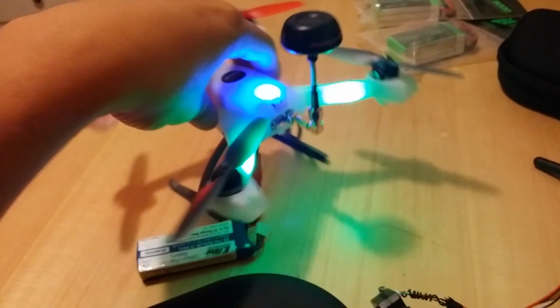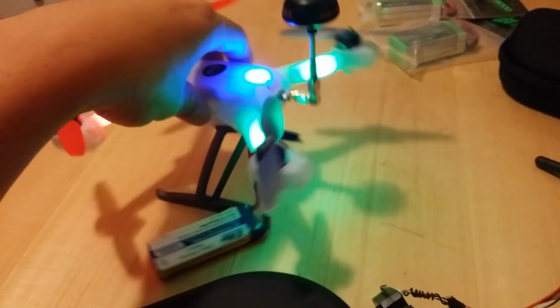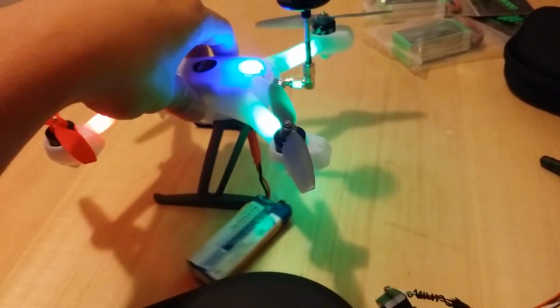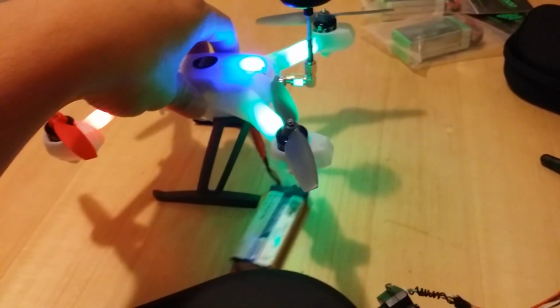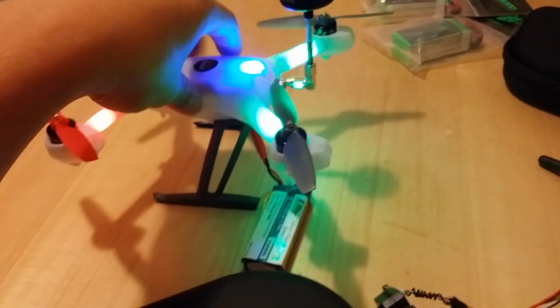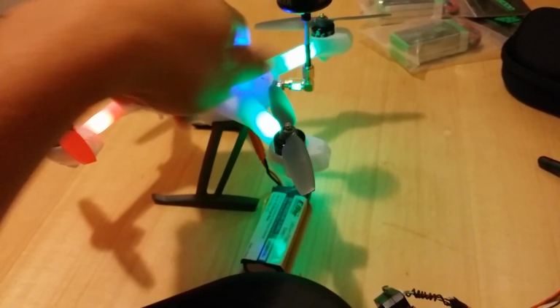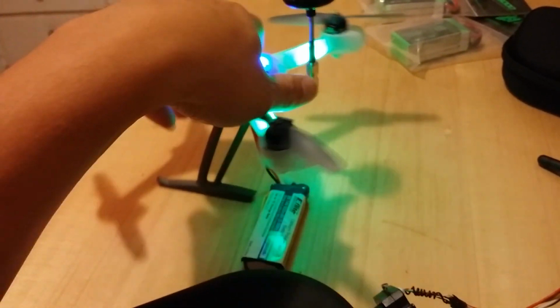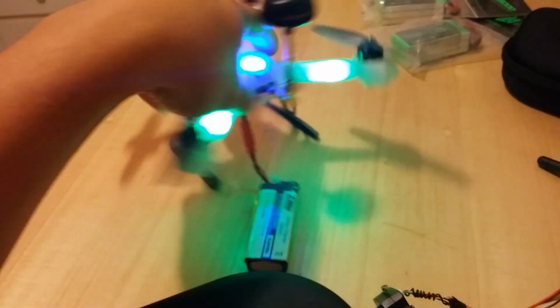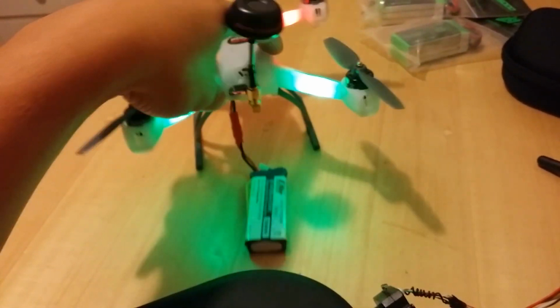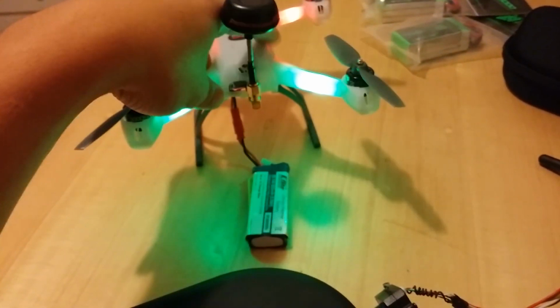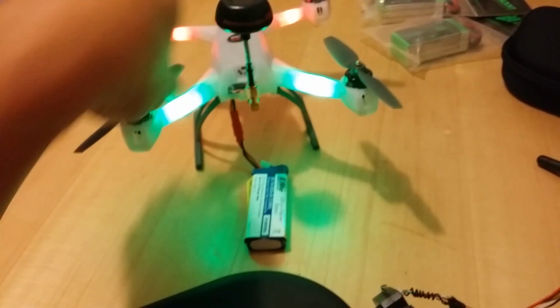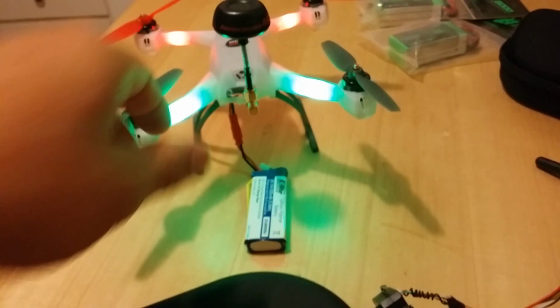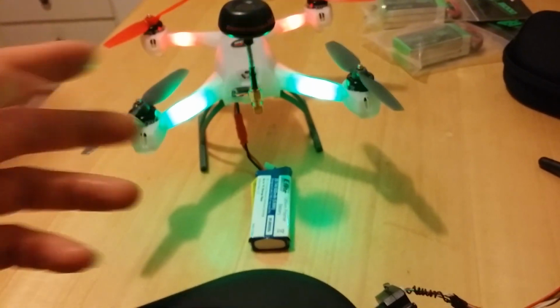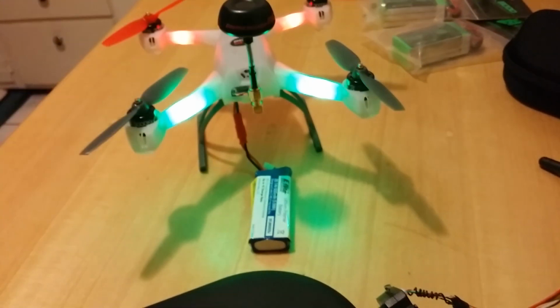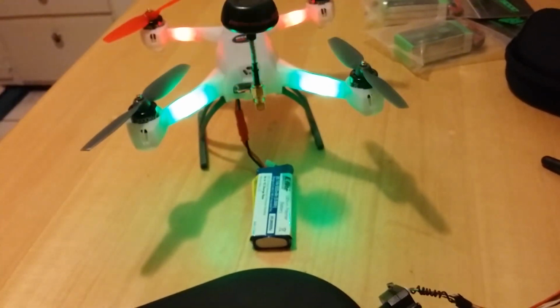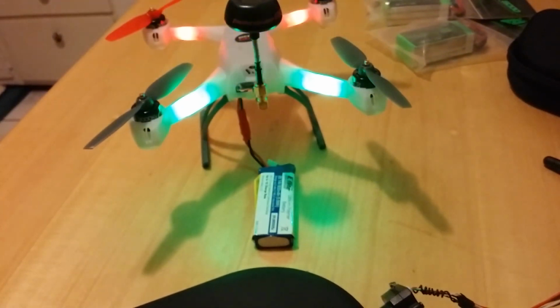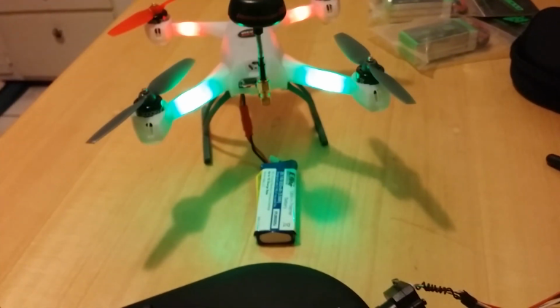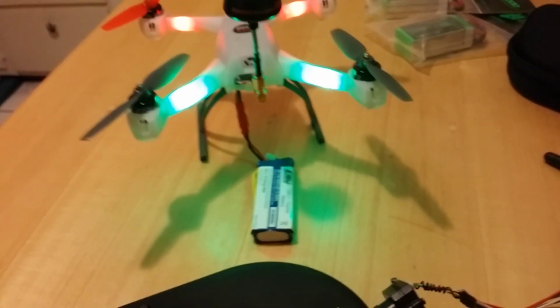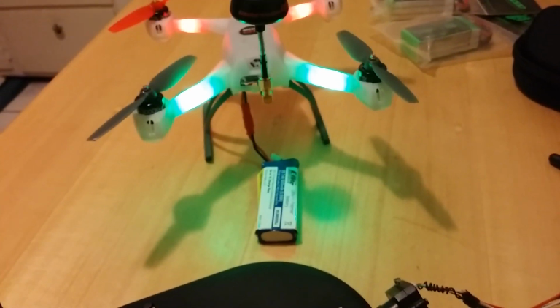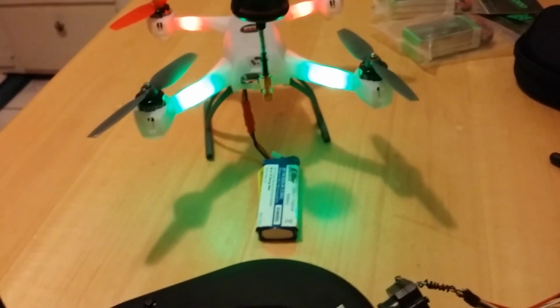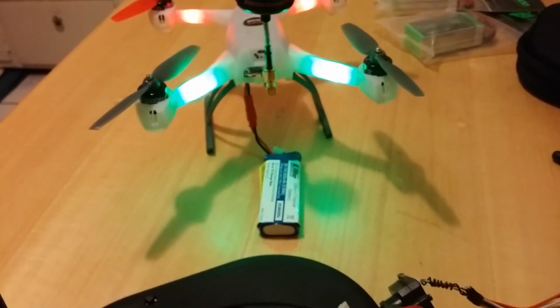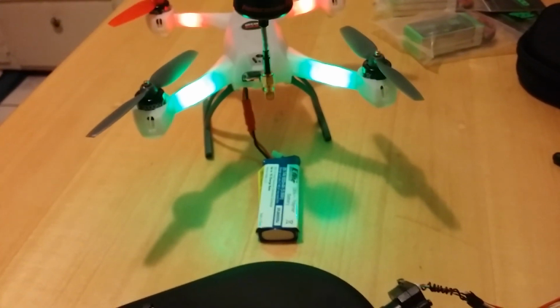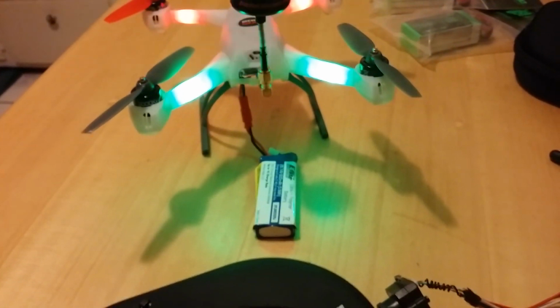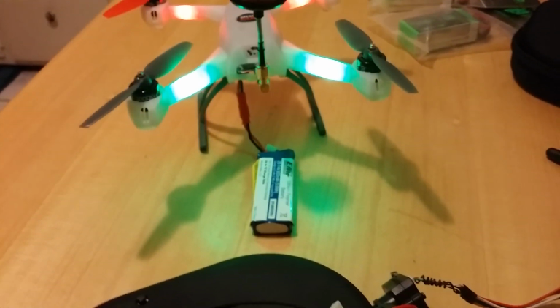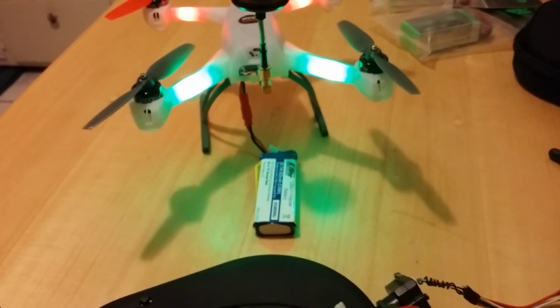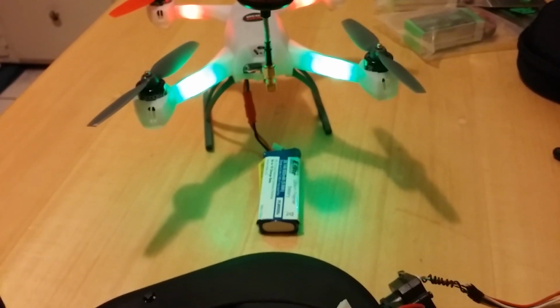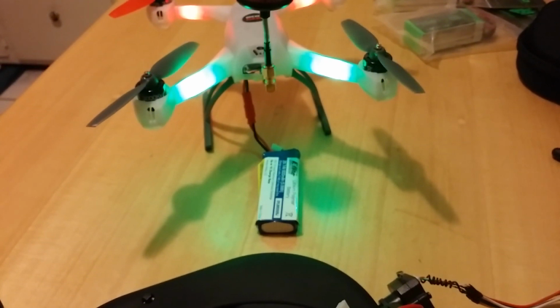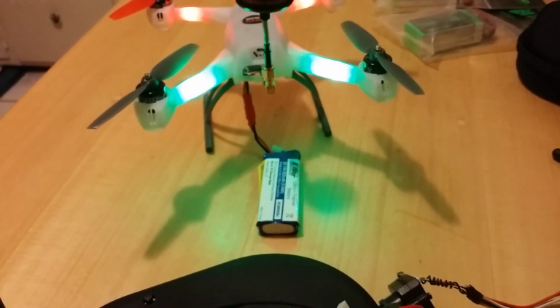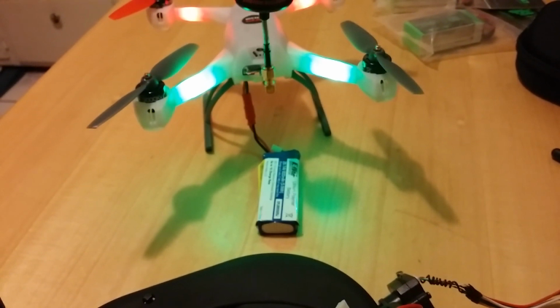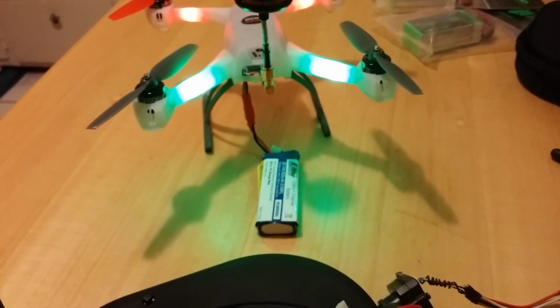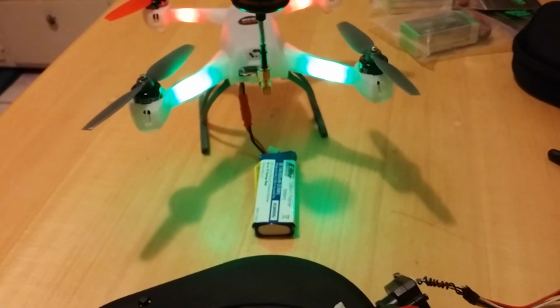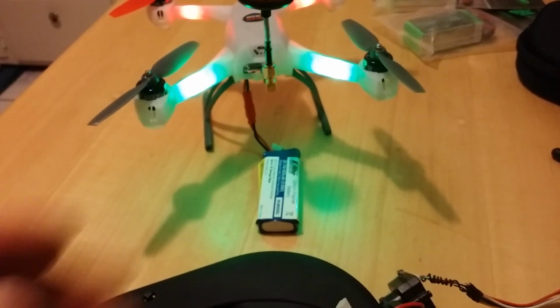Very happy with how it turned out — it took me quite a while to do it. I hope you guys enjoyed this video. Thanks for watching guys, and I'll see you guys soon.